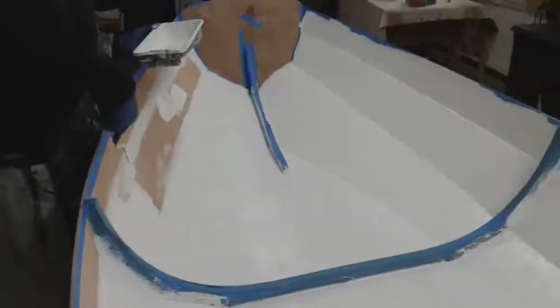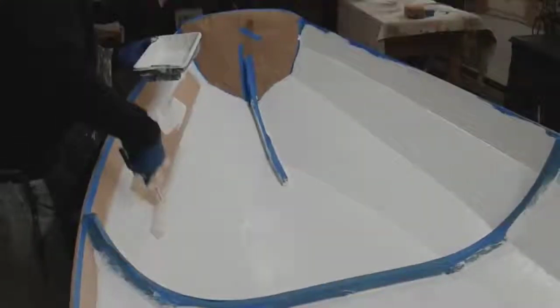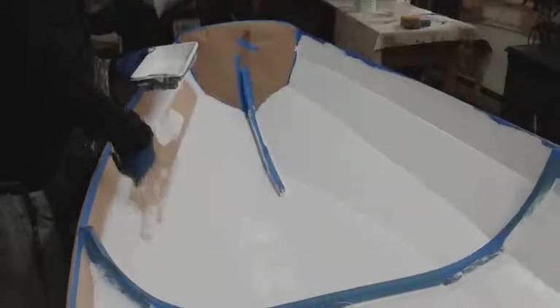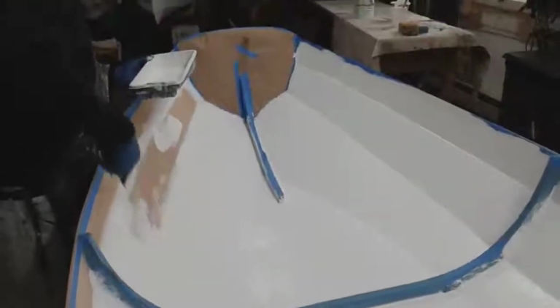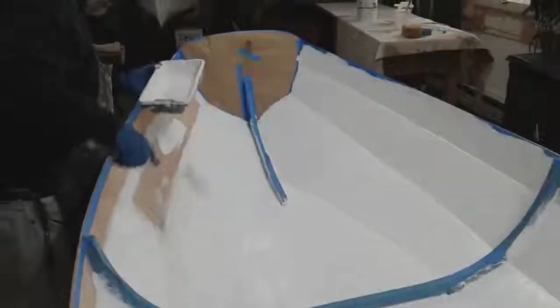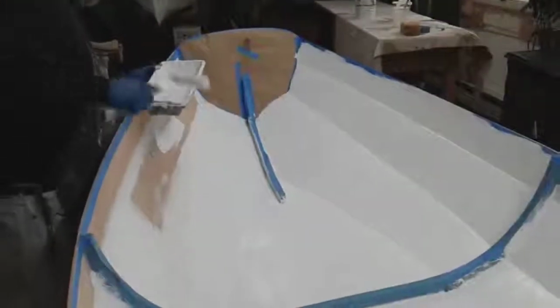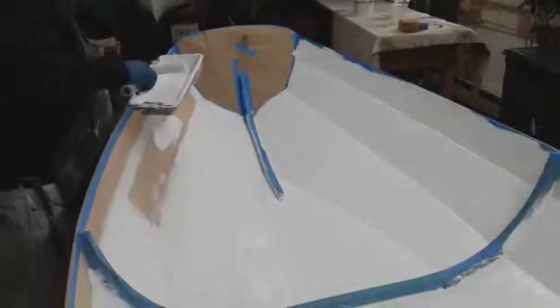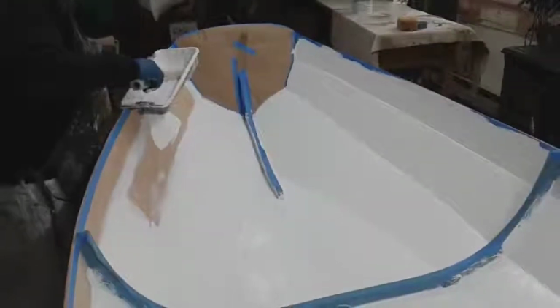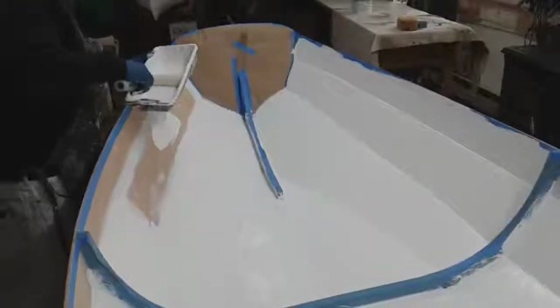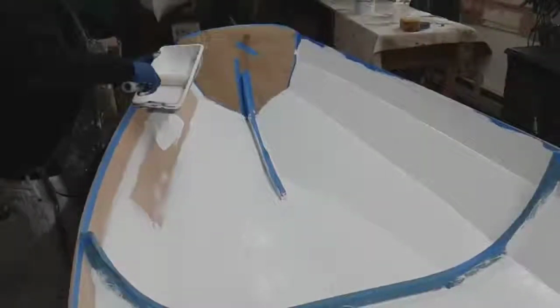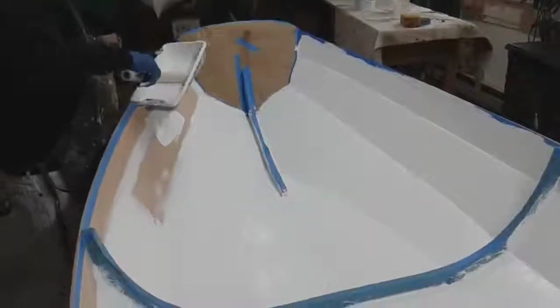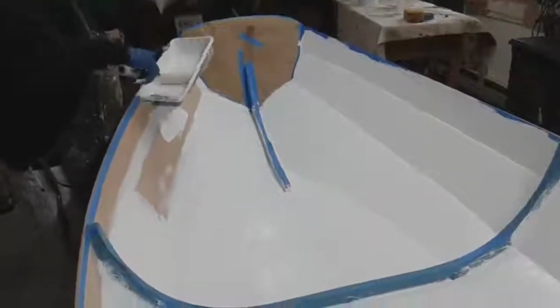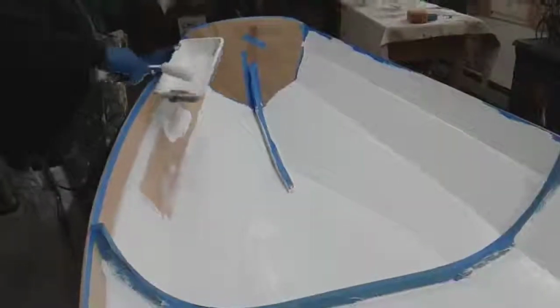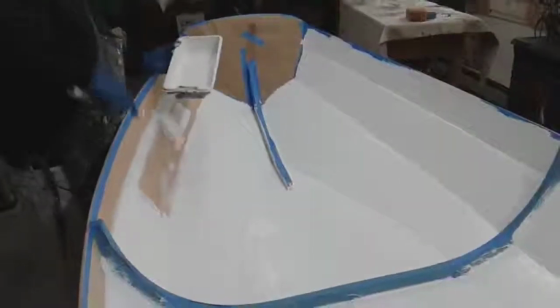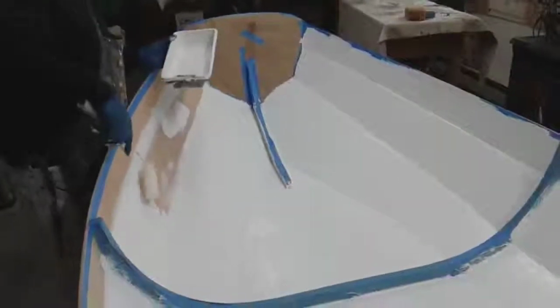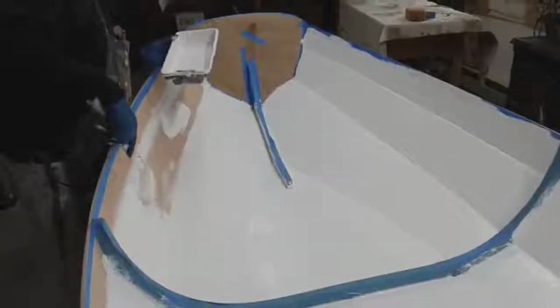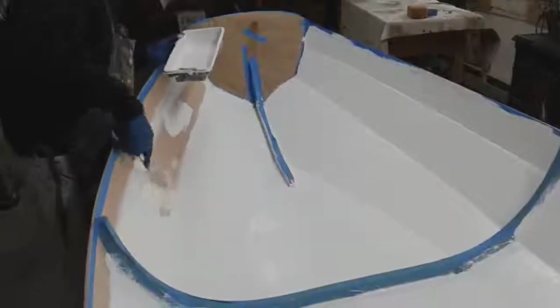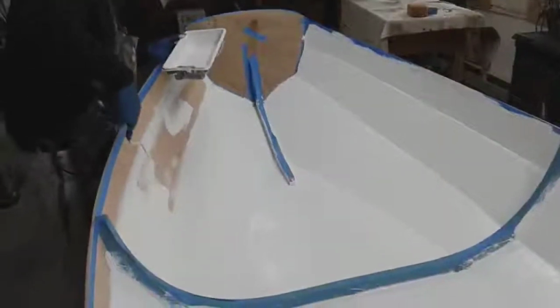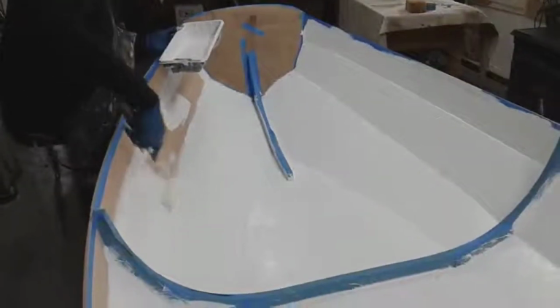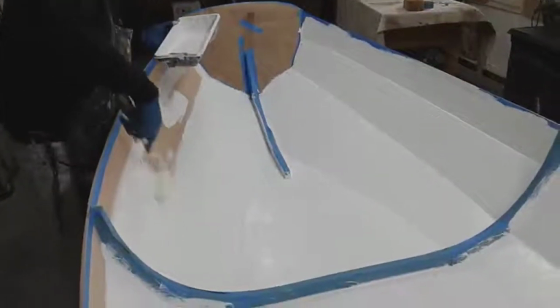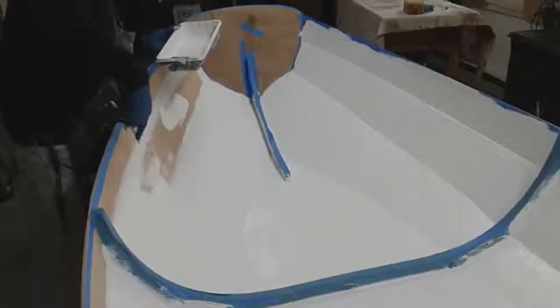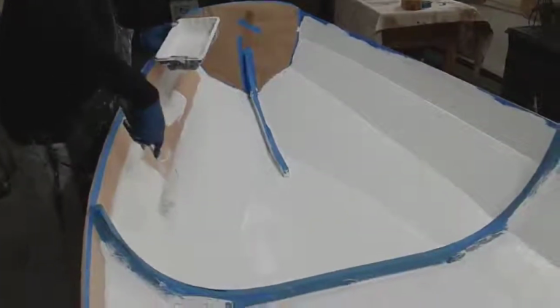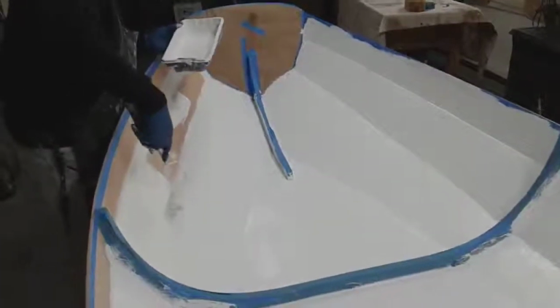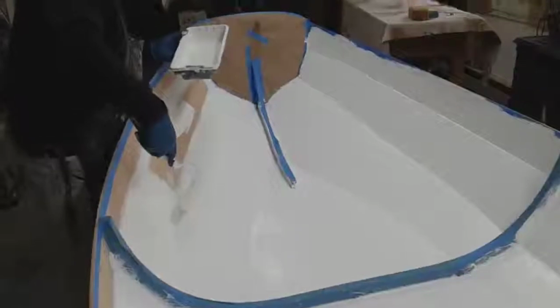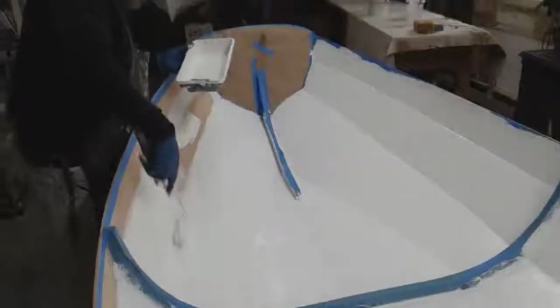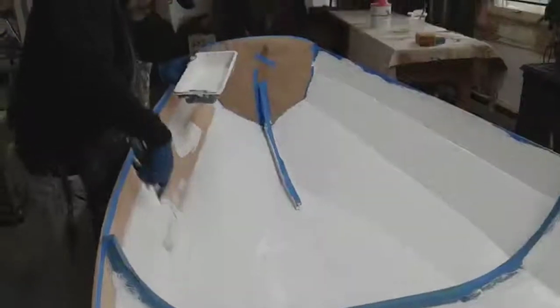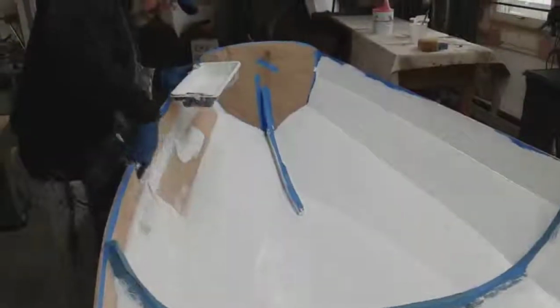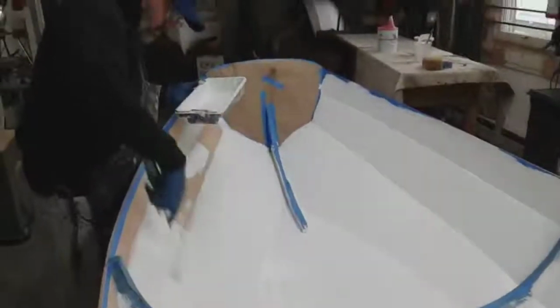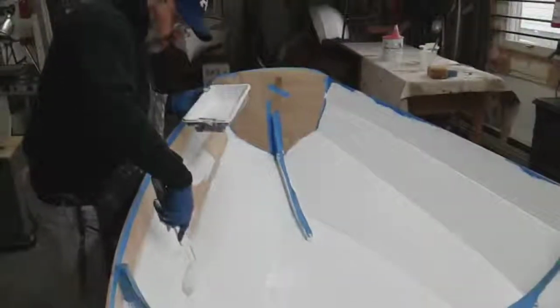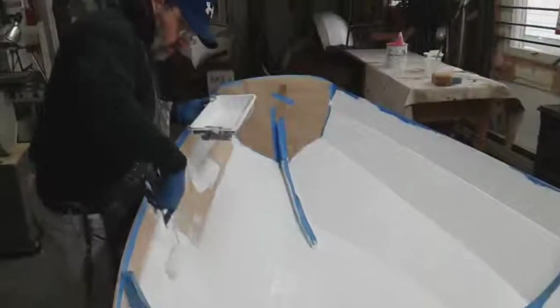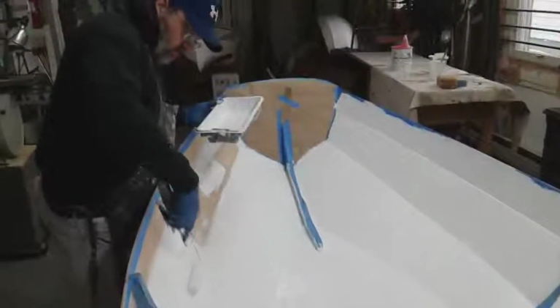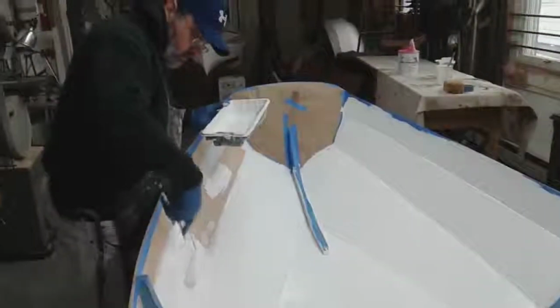The transcendent bow will be left in mahogany. We'll put some spa varnish on that.